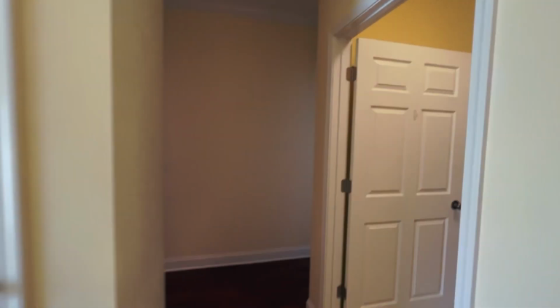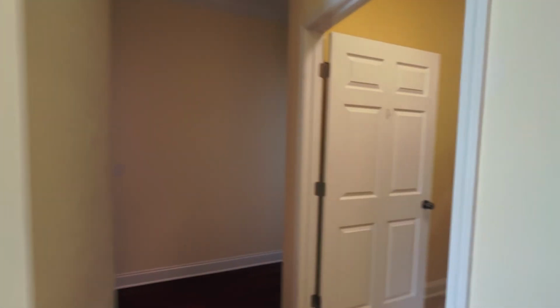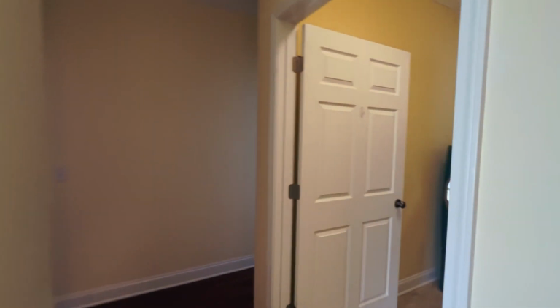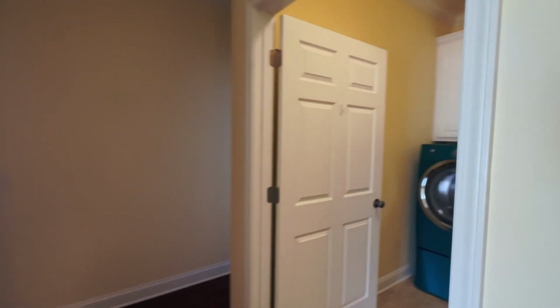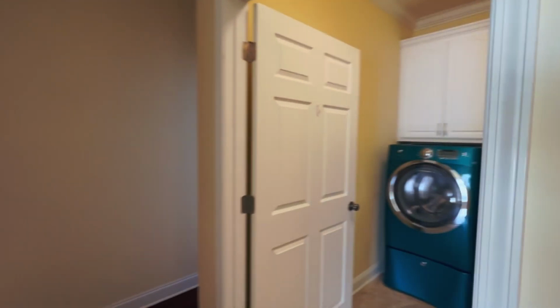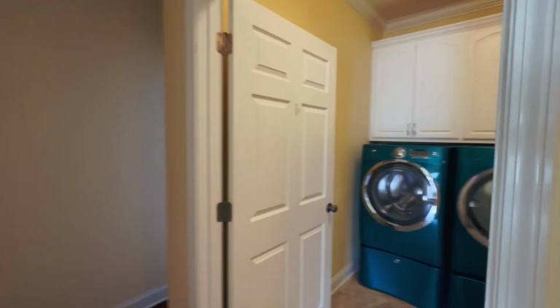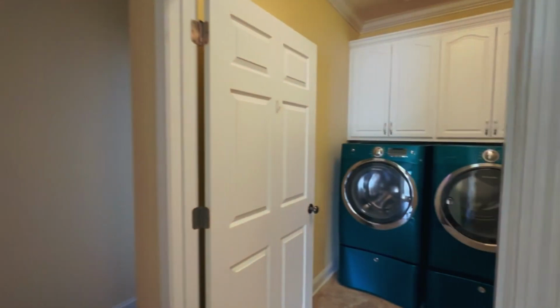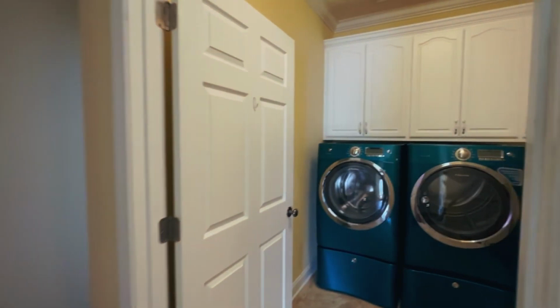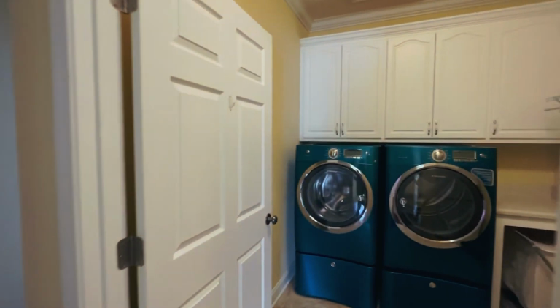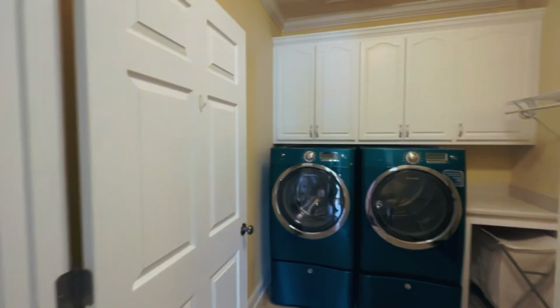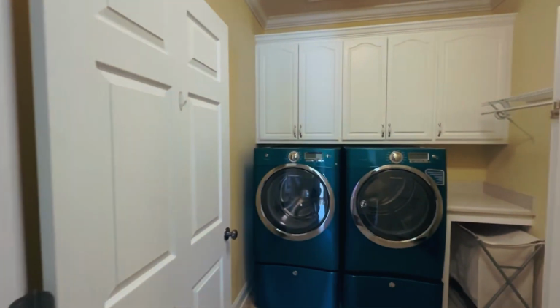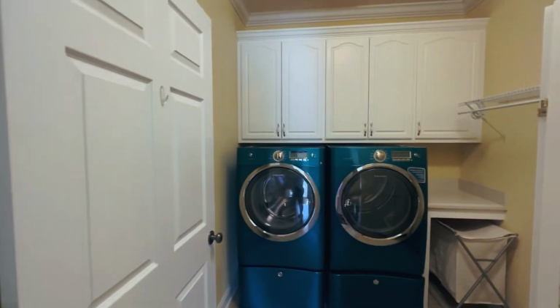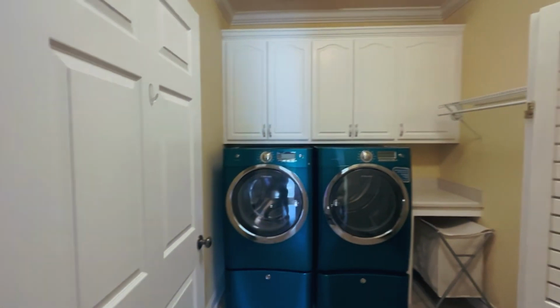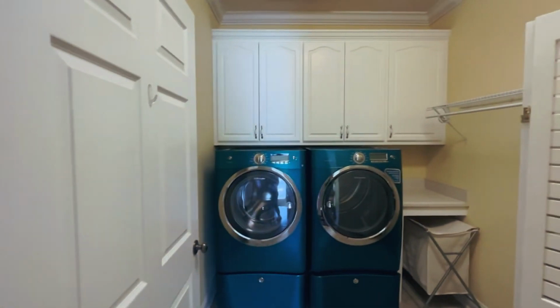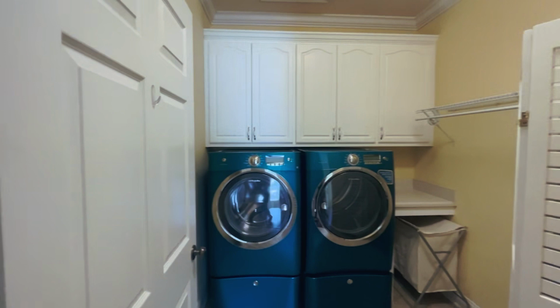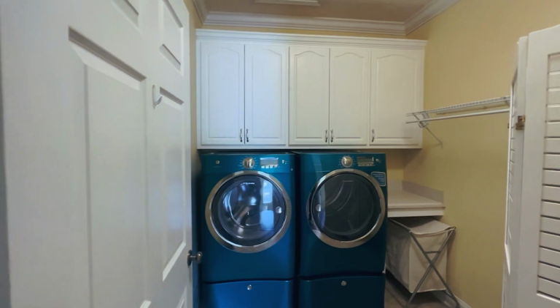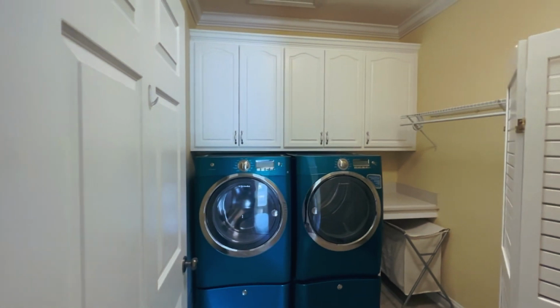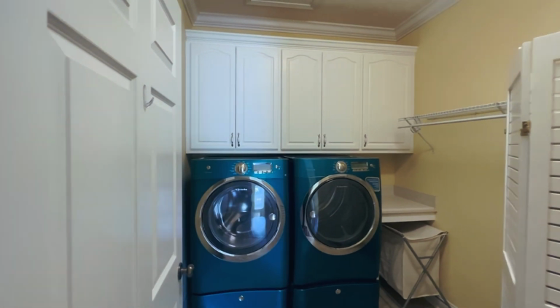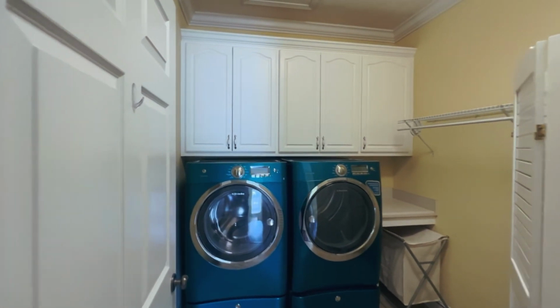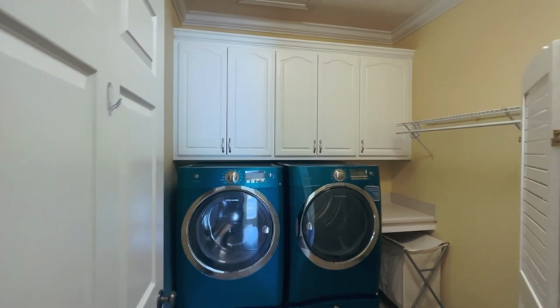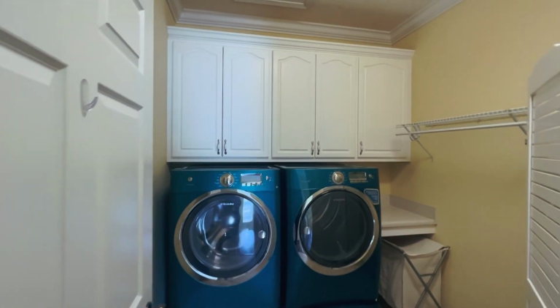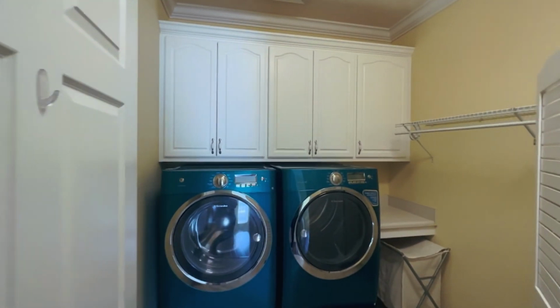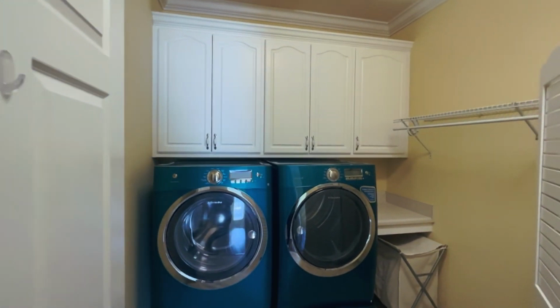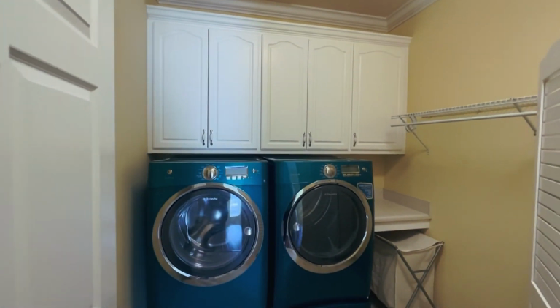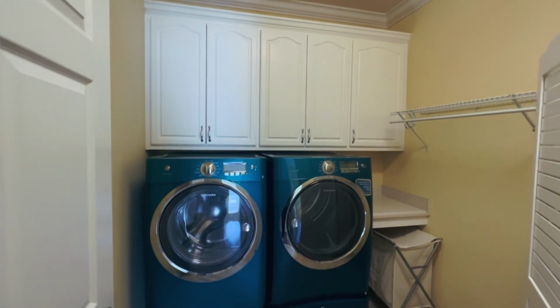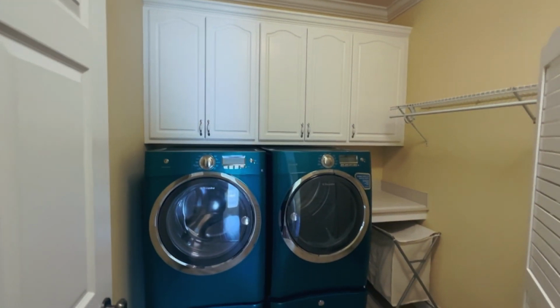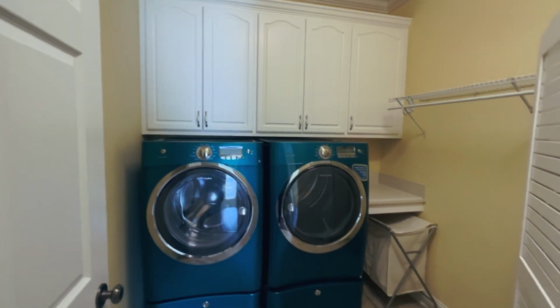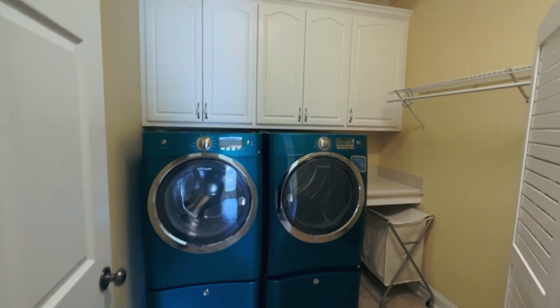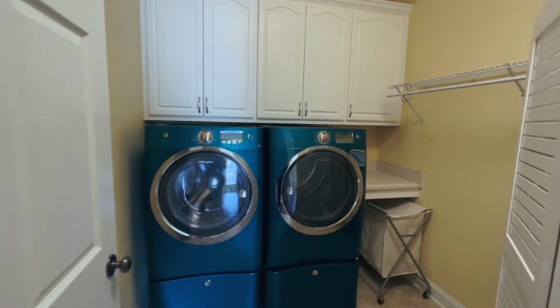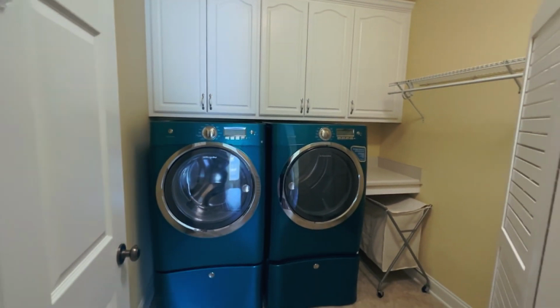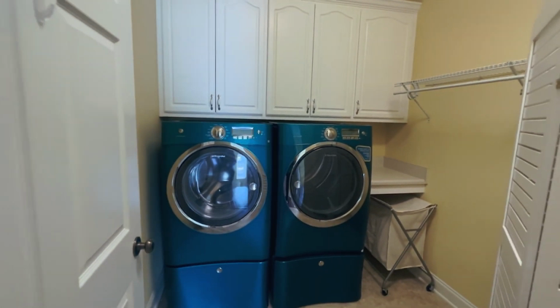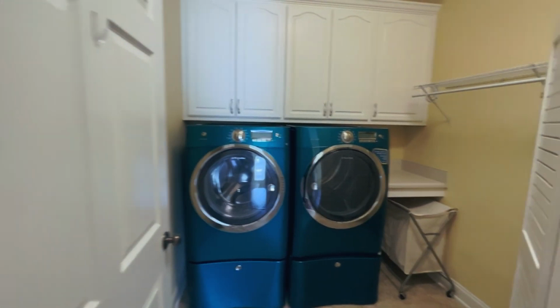The laundry room — these front-end loader washer and dryers do stay with the purchase.